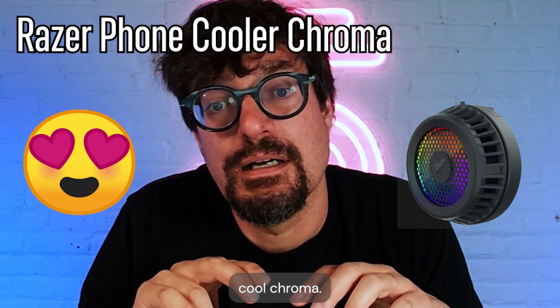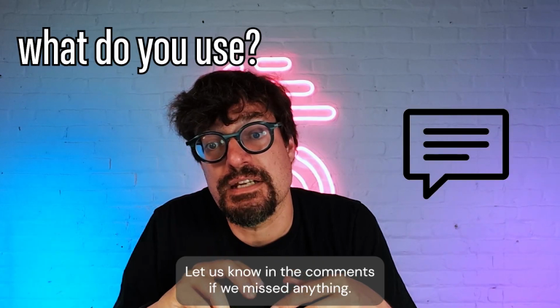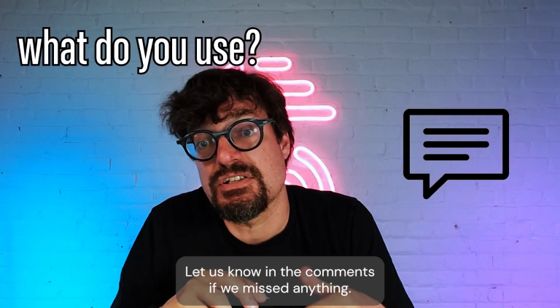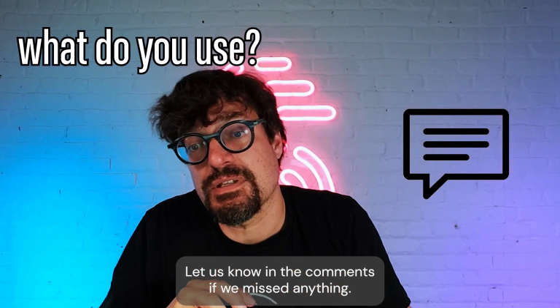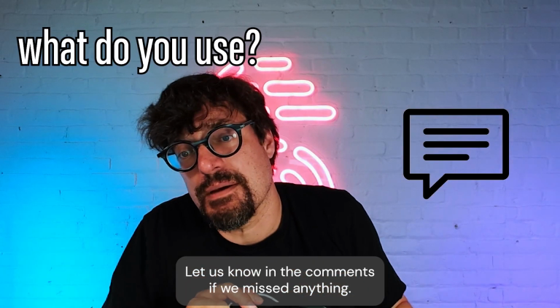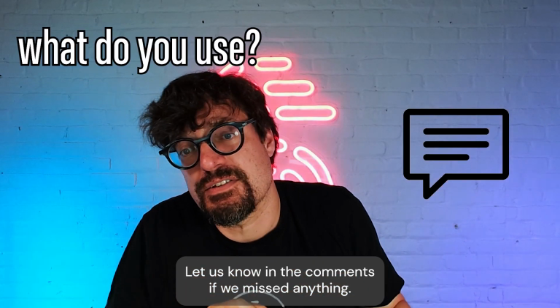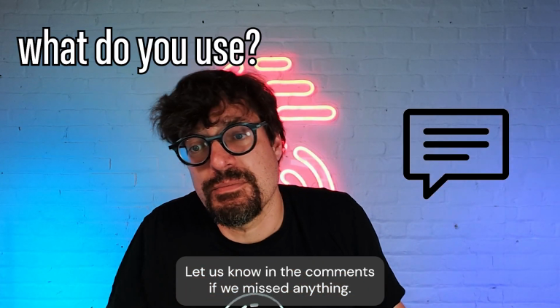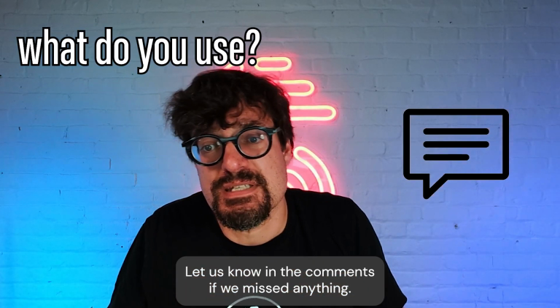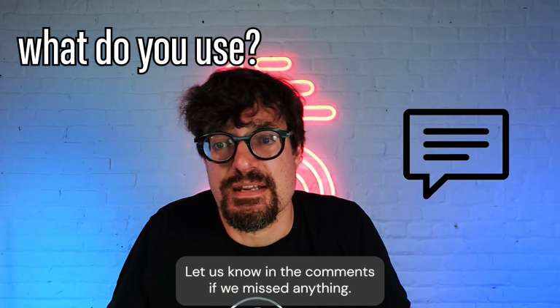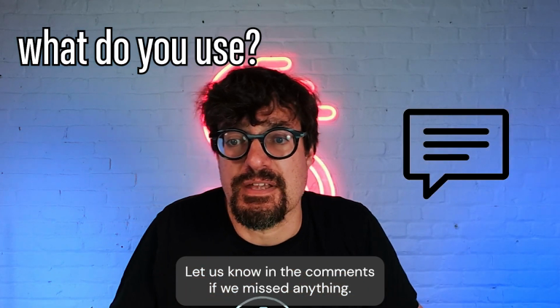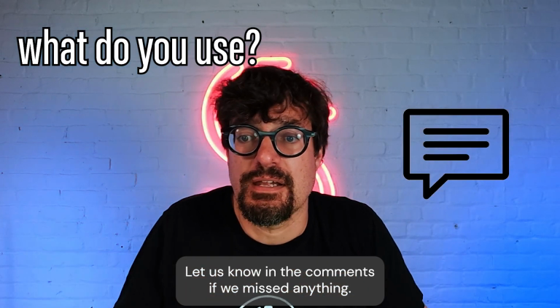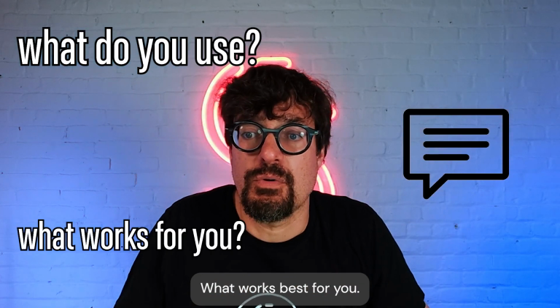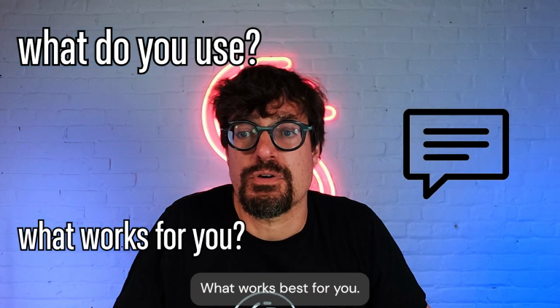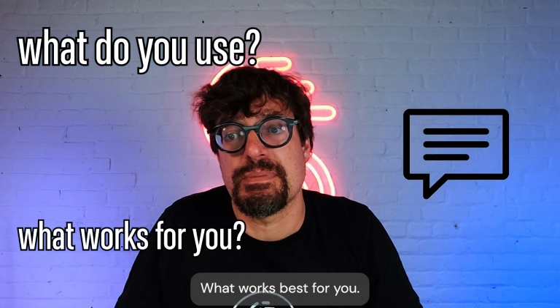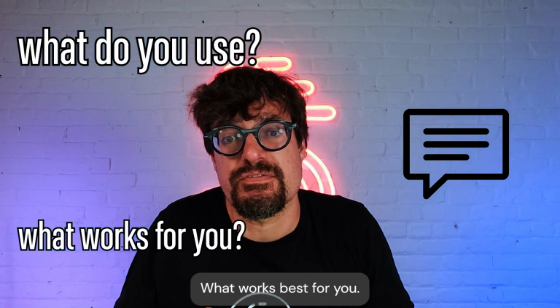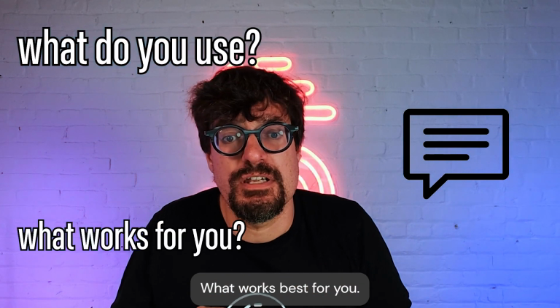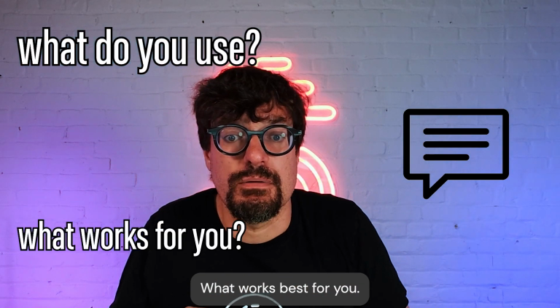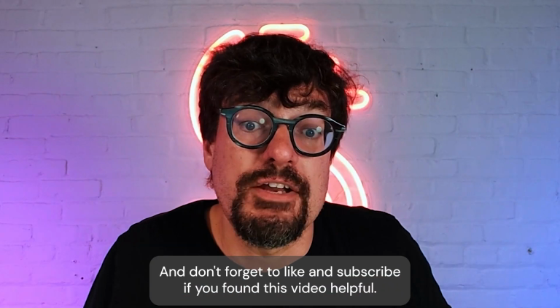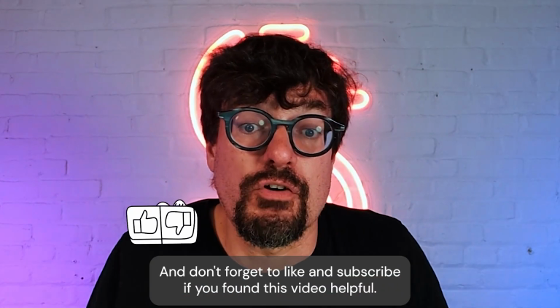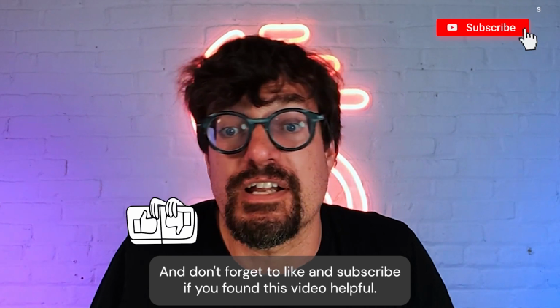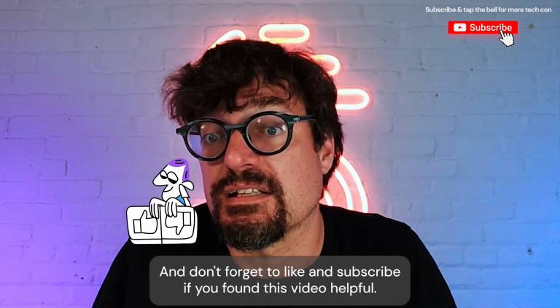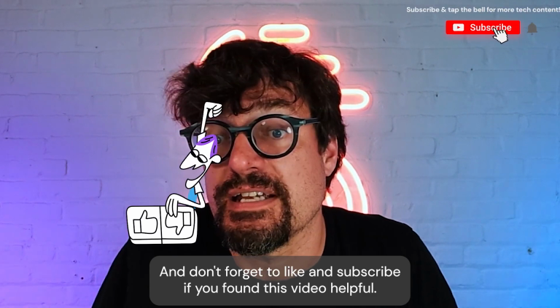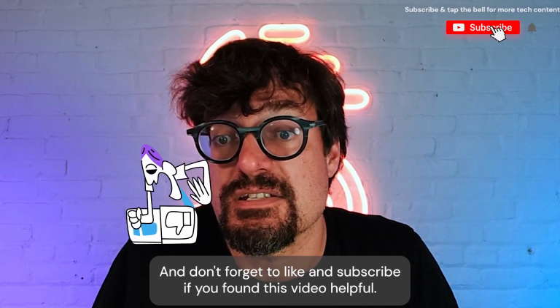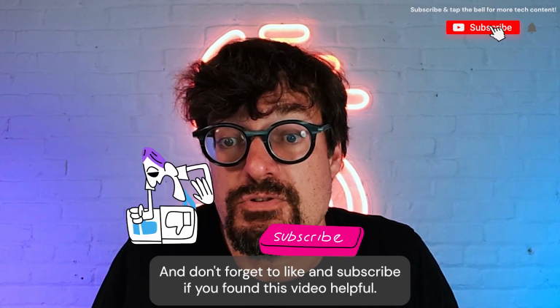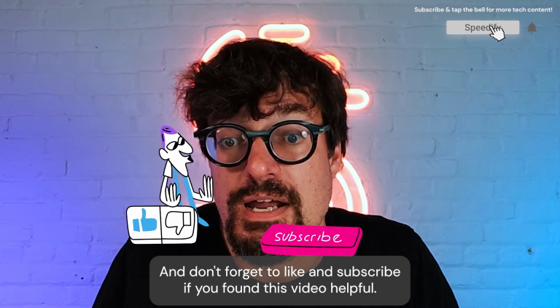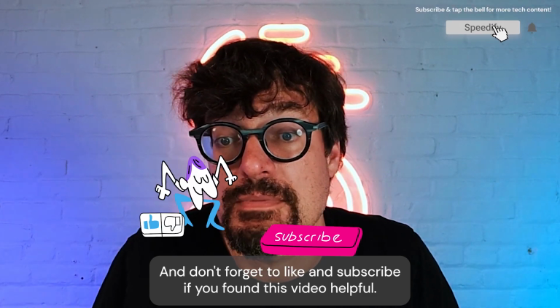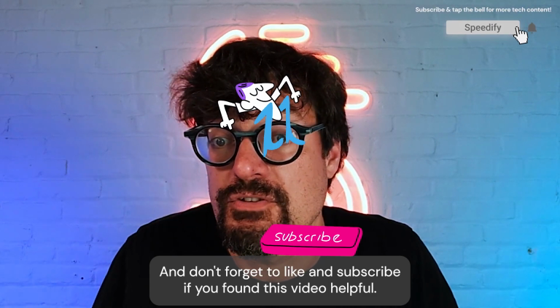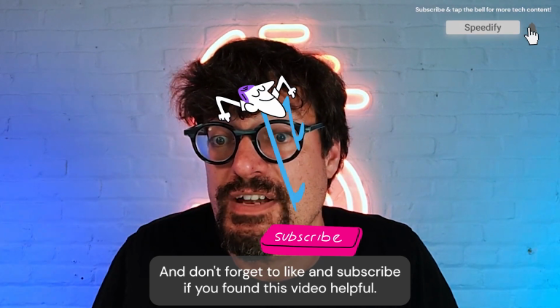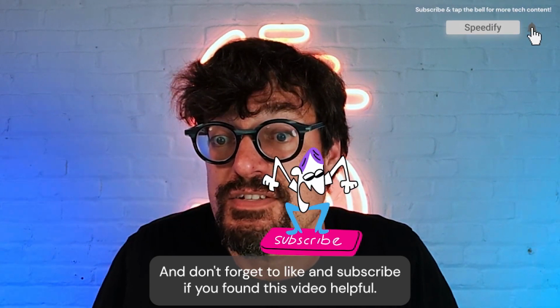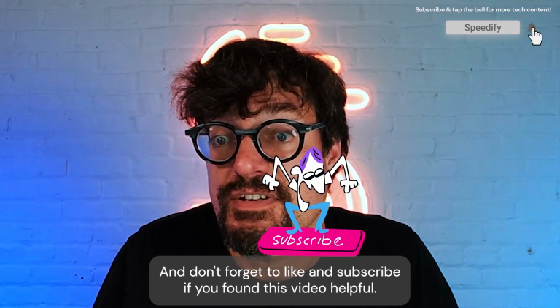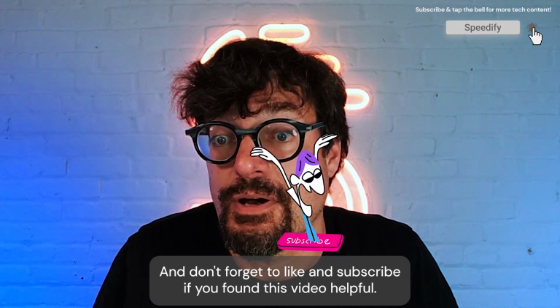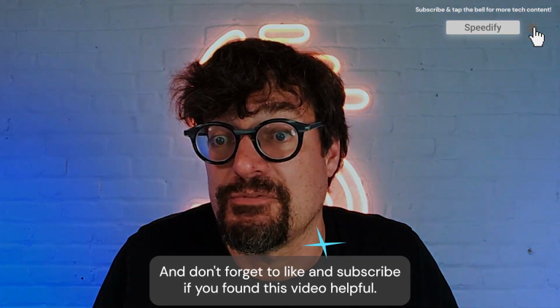Let us know in the comments if we missed anything and what works best for you. And don't forget to like and subscribe if you found this video helpful.